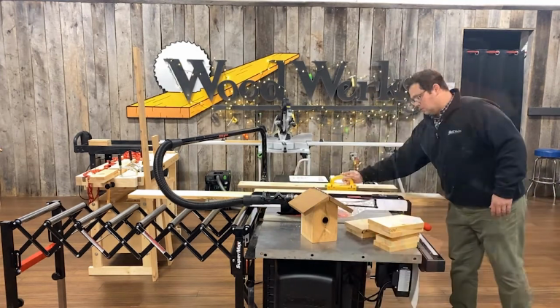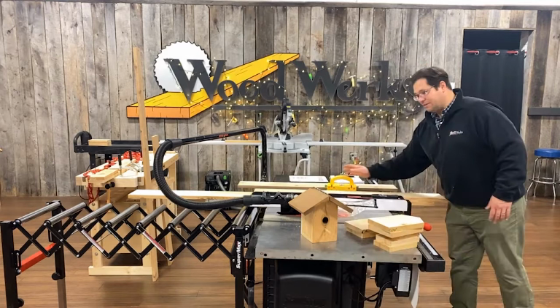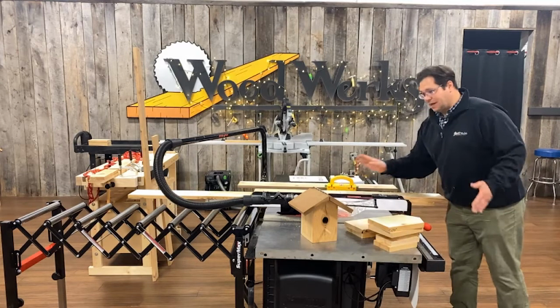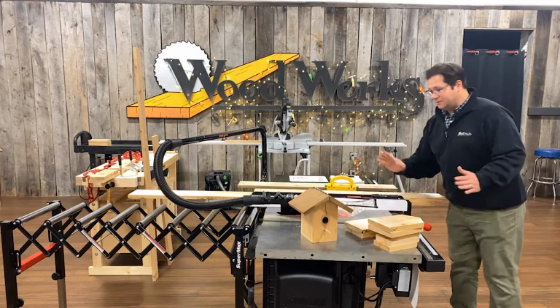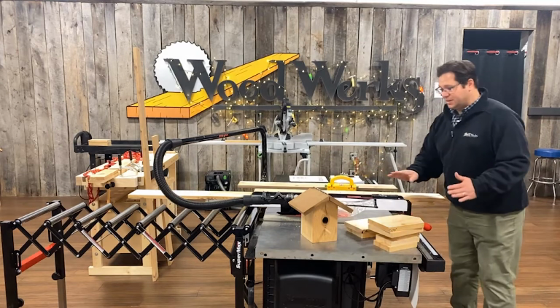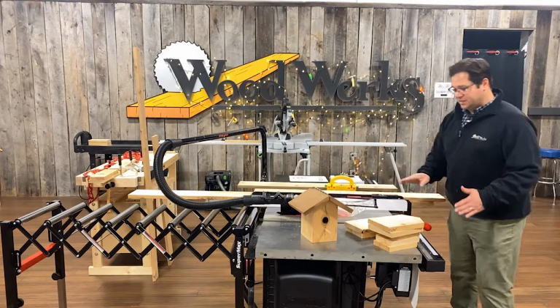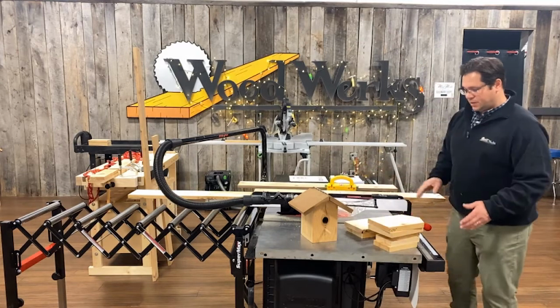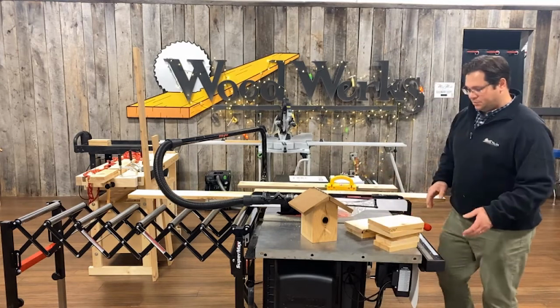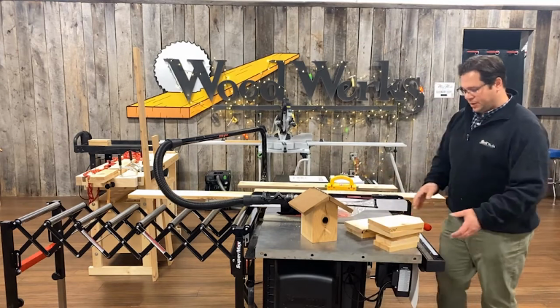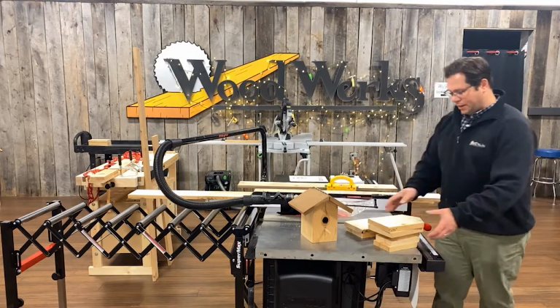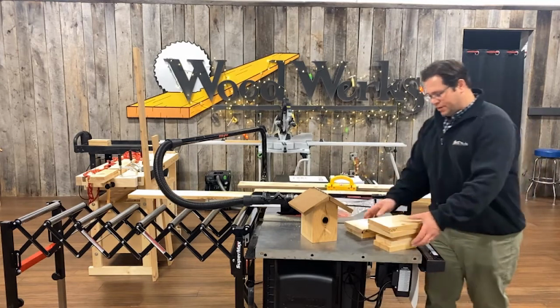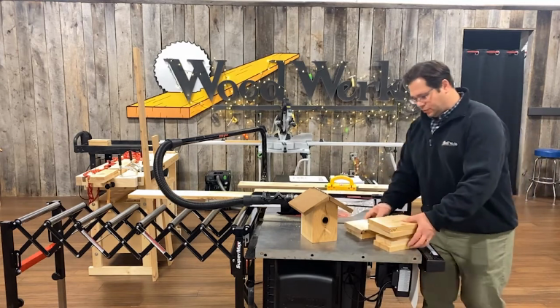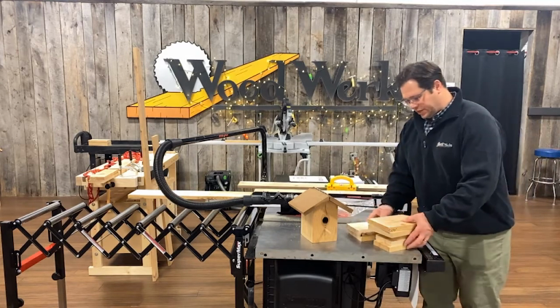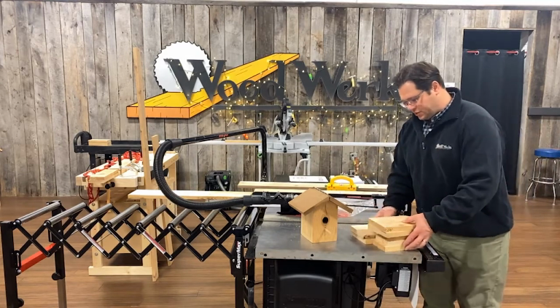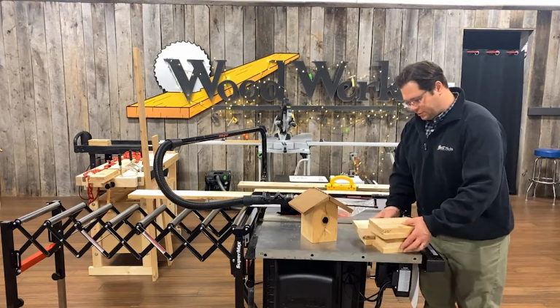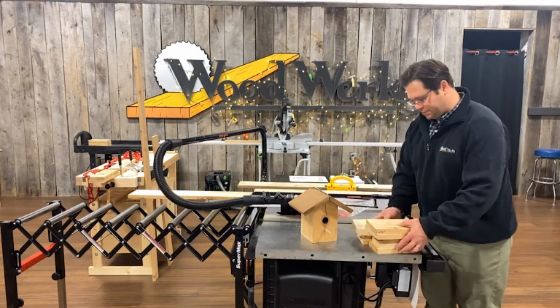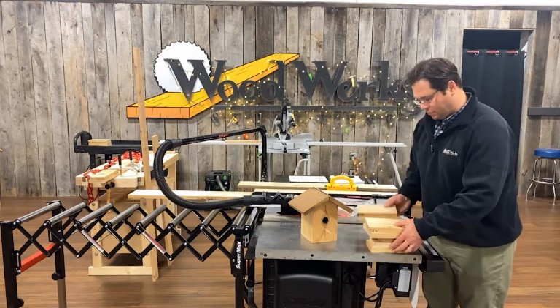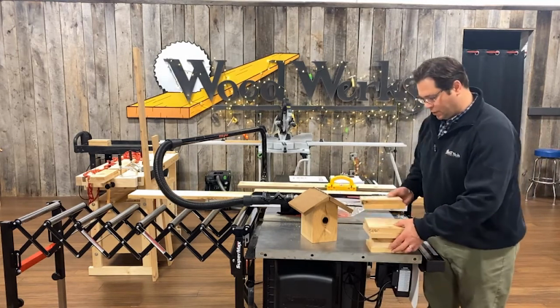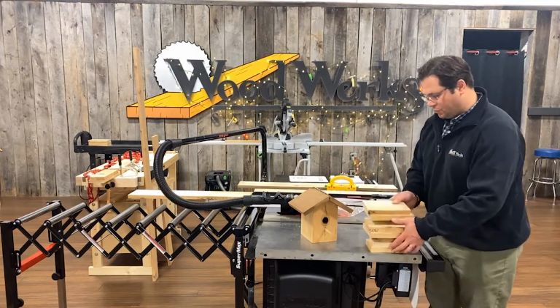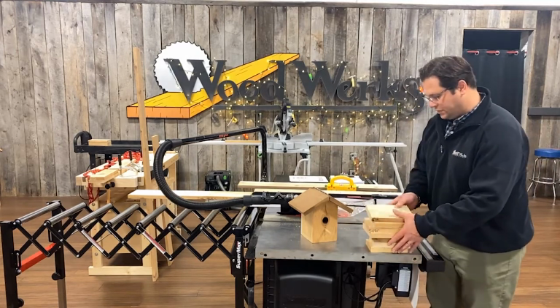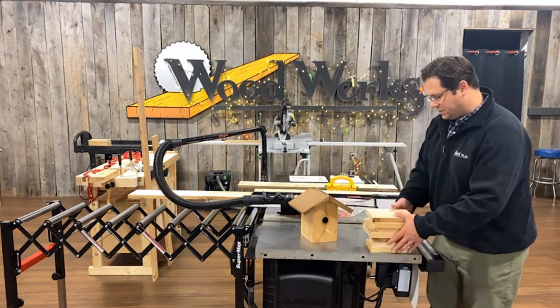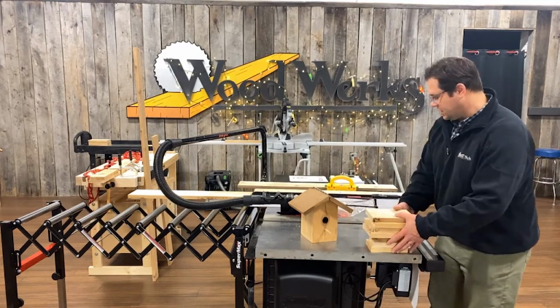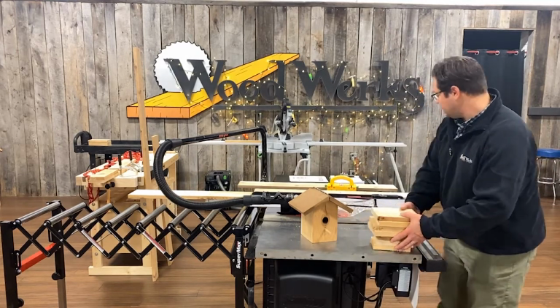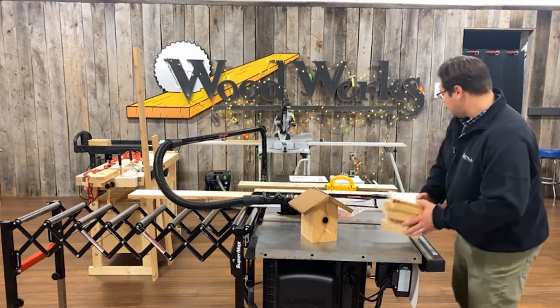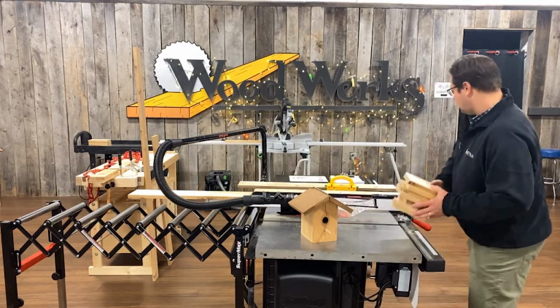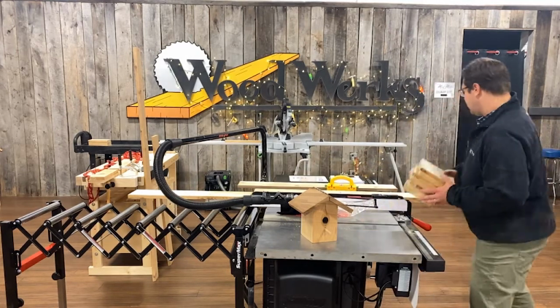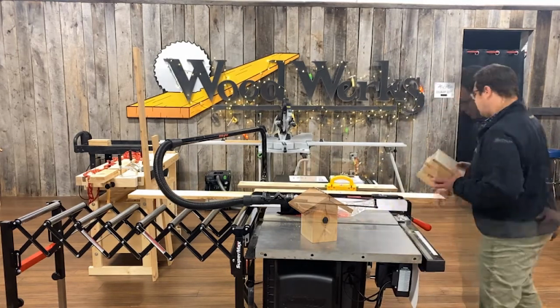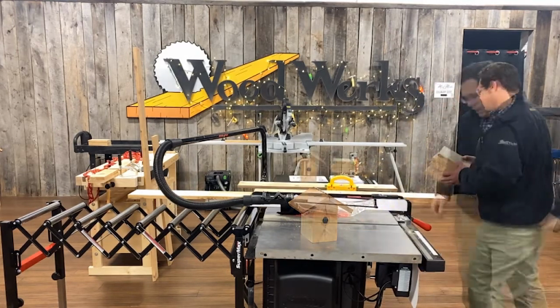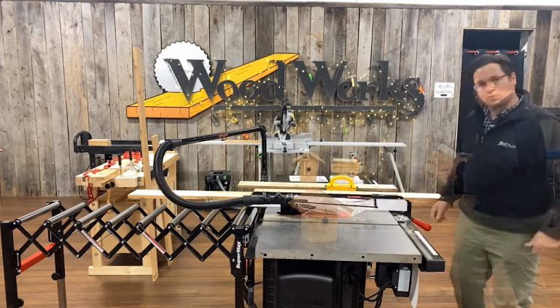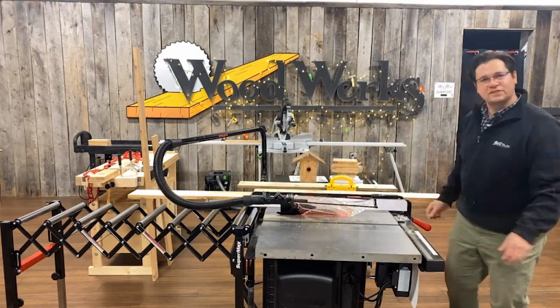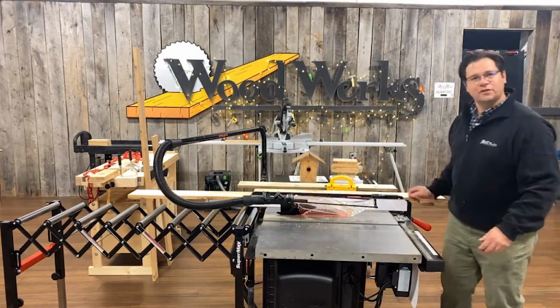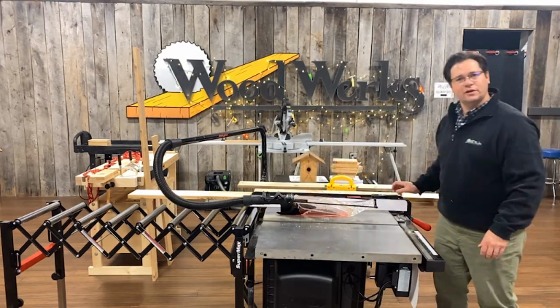I've got everything set up to make my bevel cuts. I'm going to move these things out of the way and we'll get started.